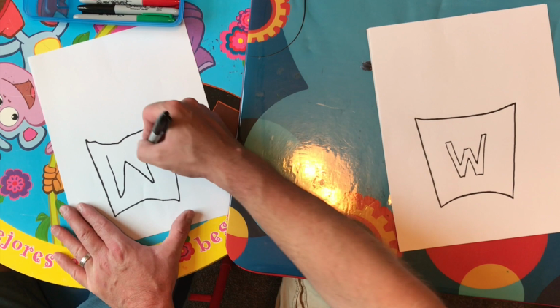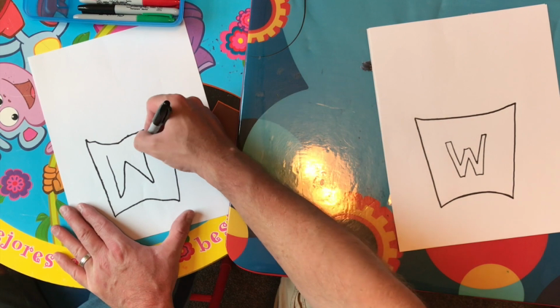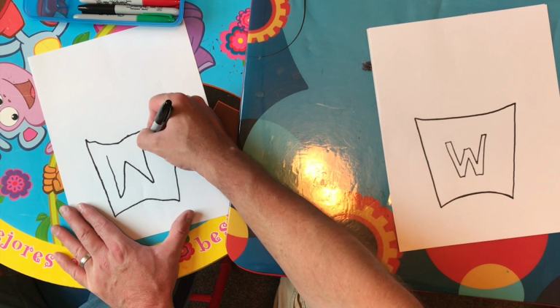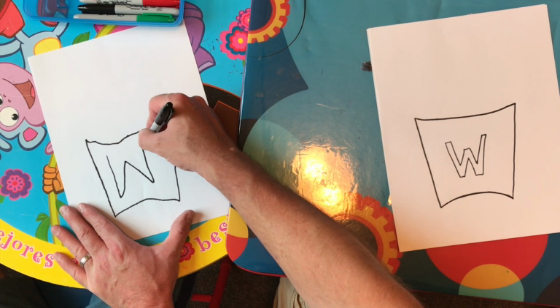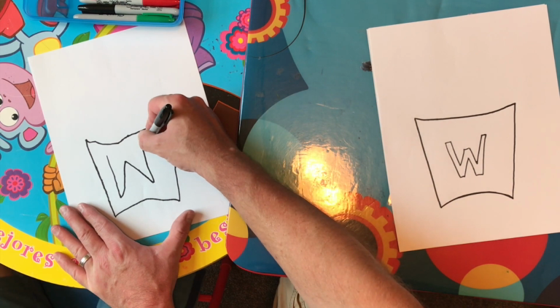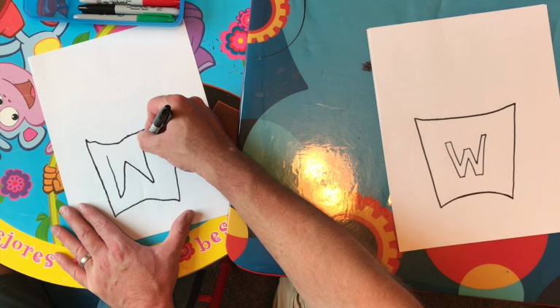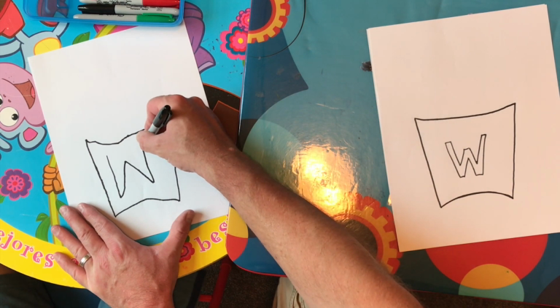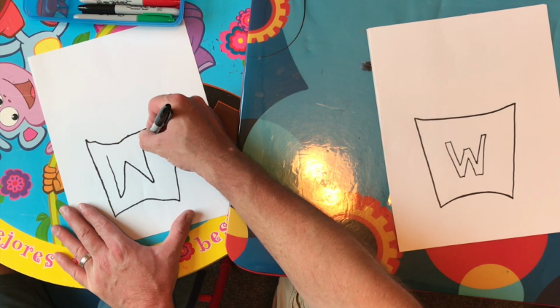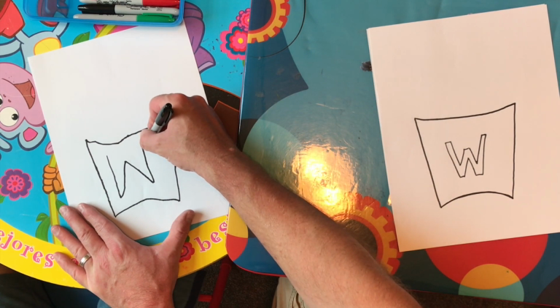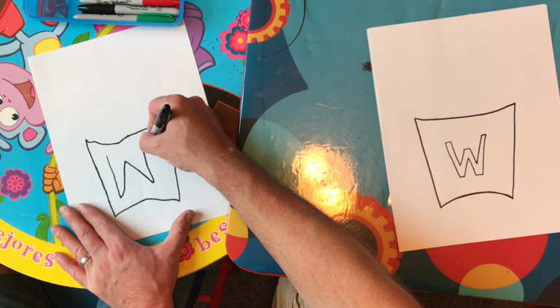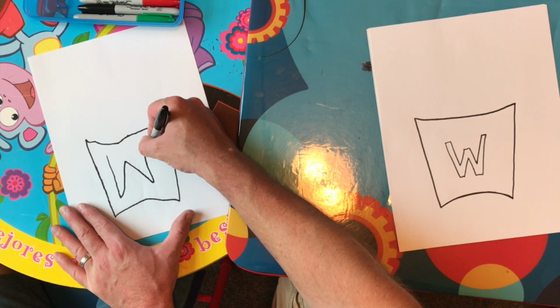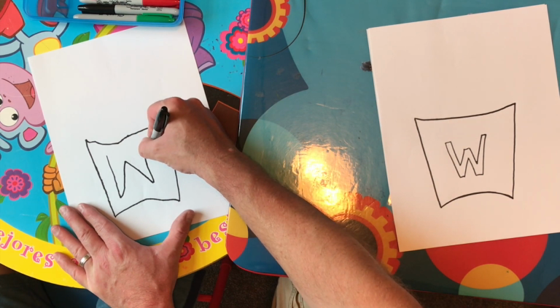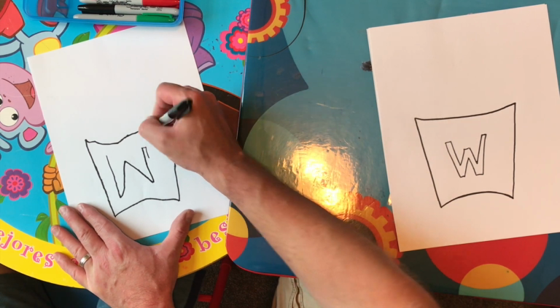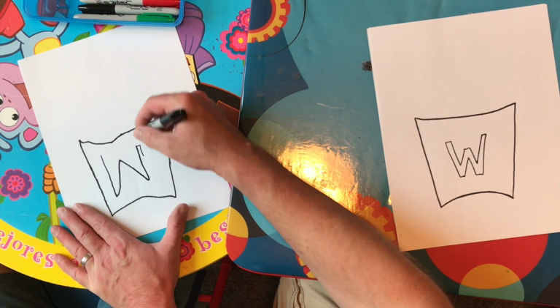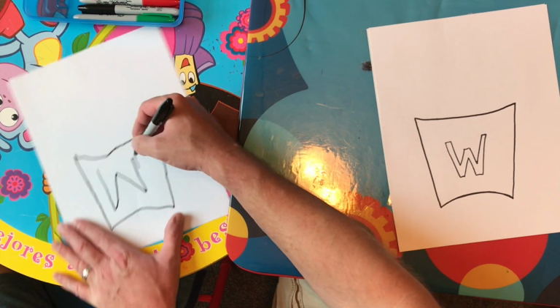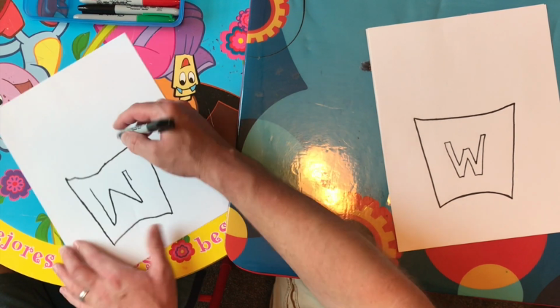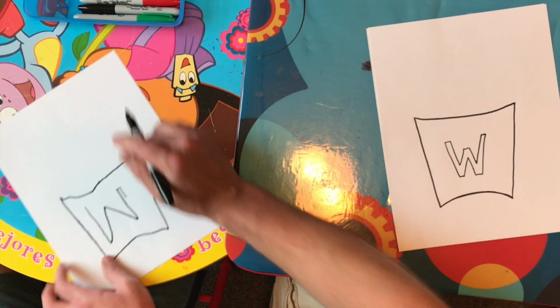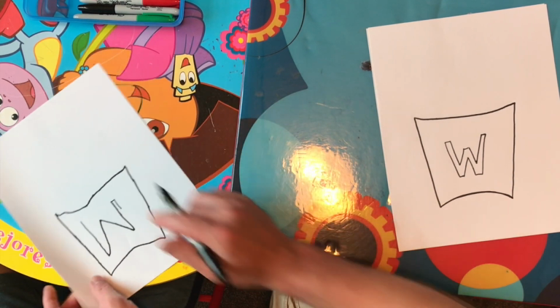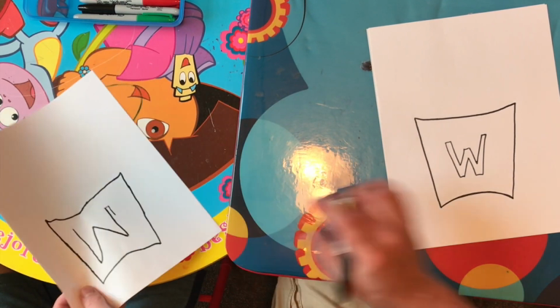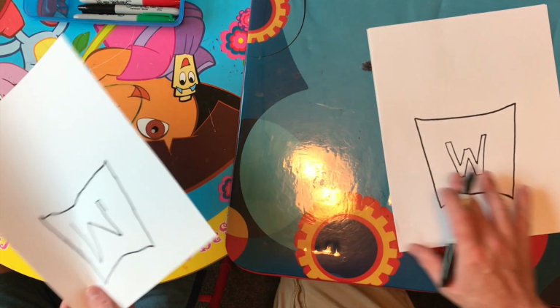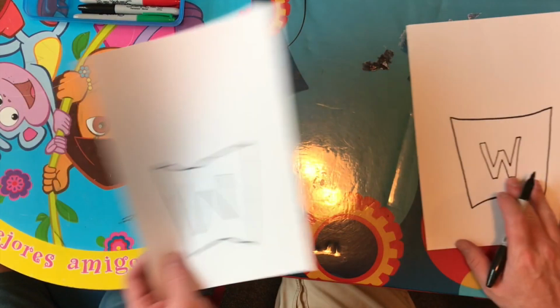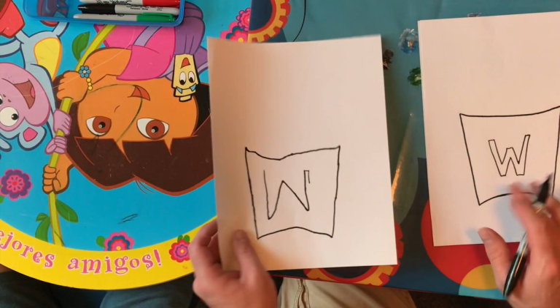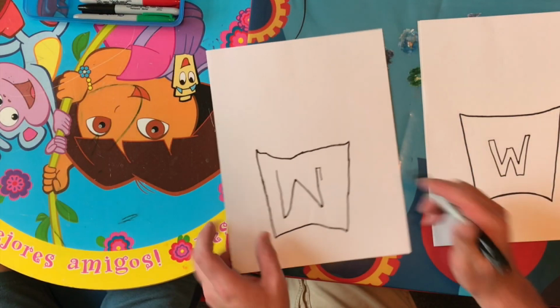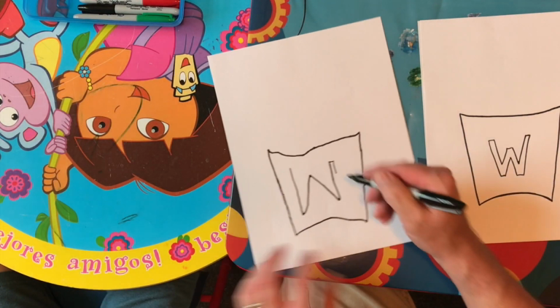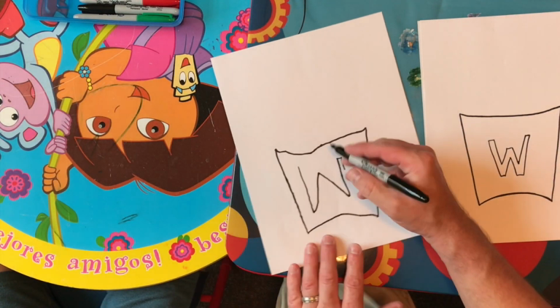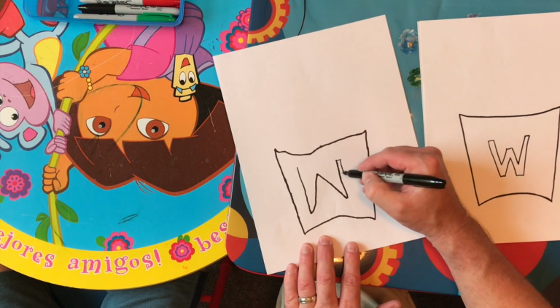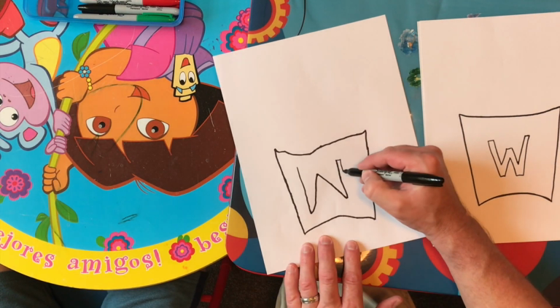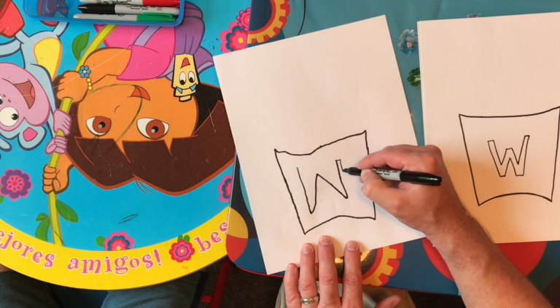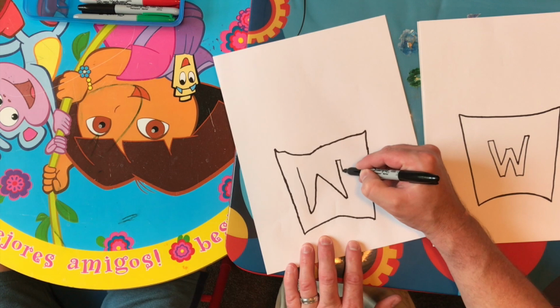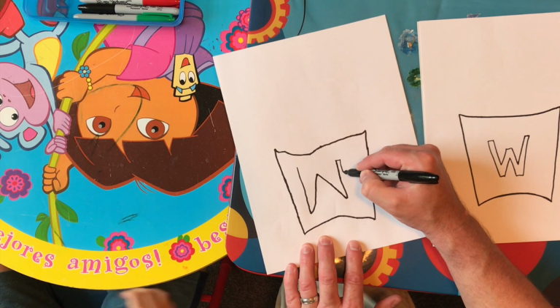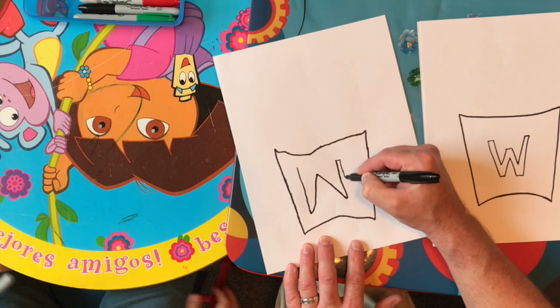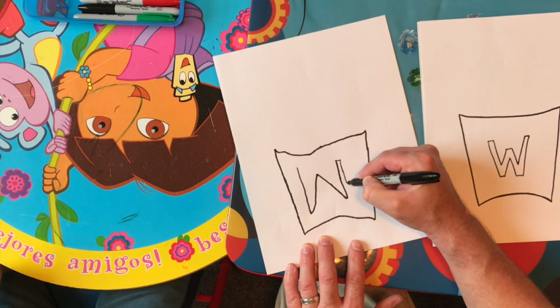Now we're going to make this into block lettering. I'm going to move it over here — you just do it like this.